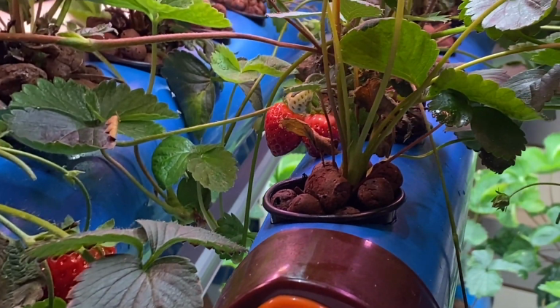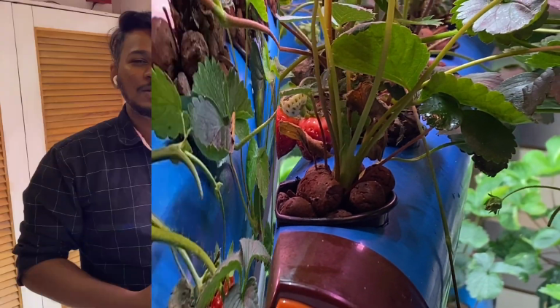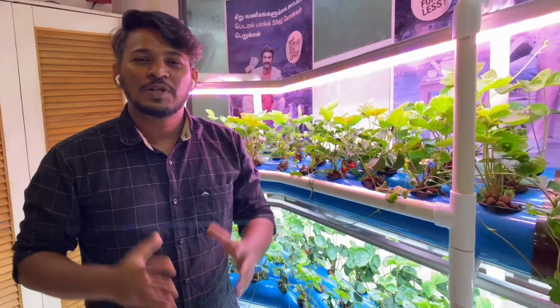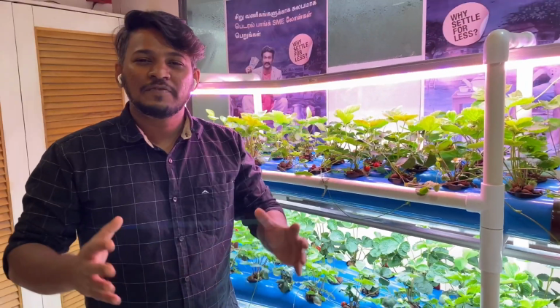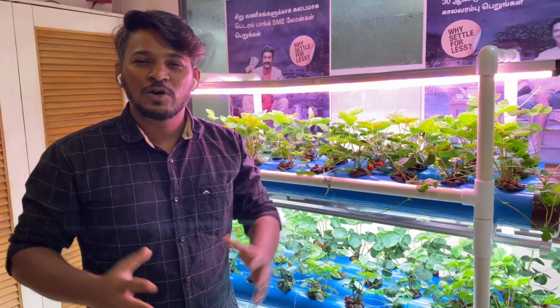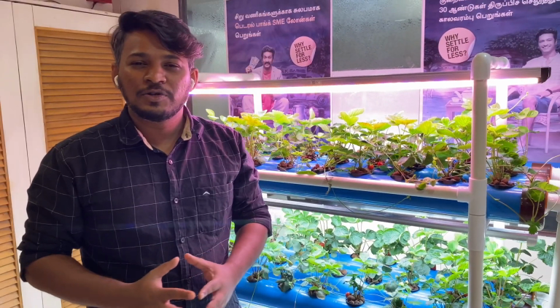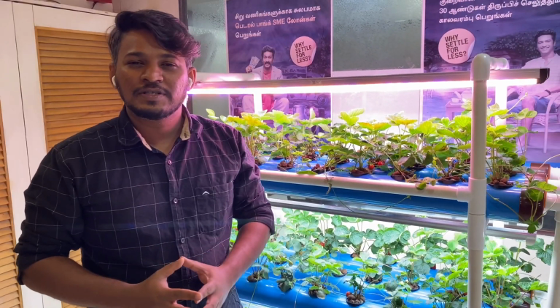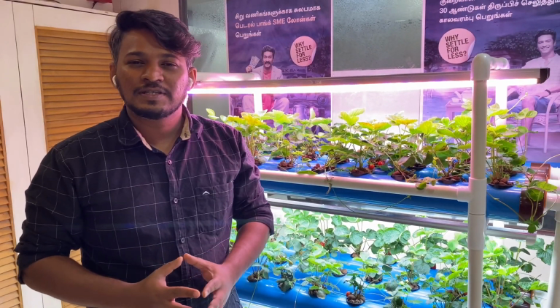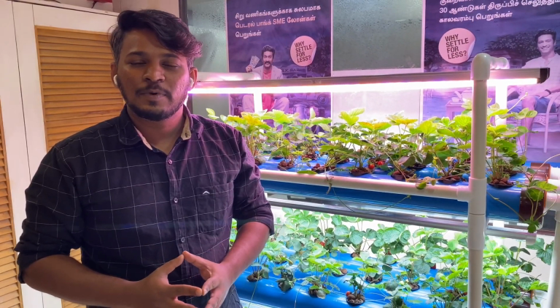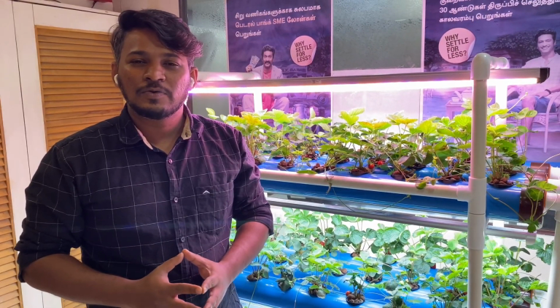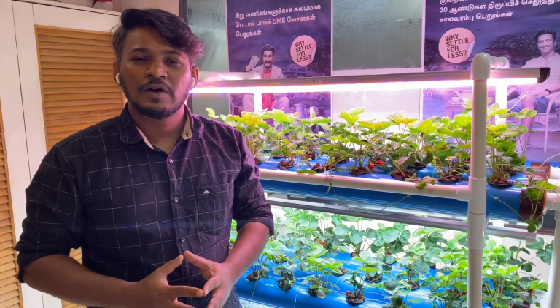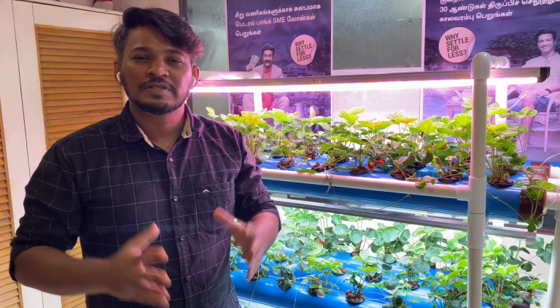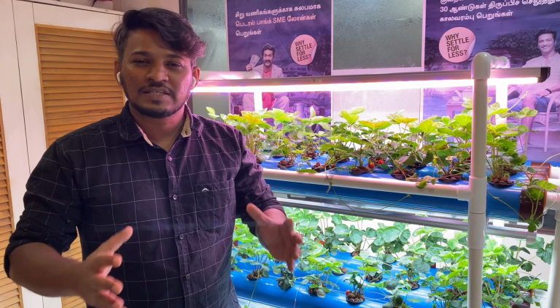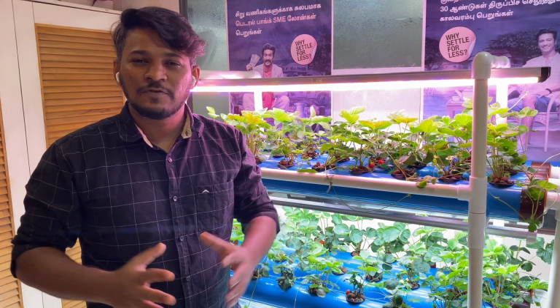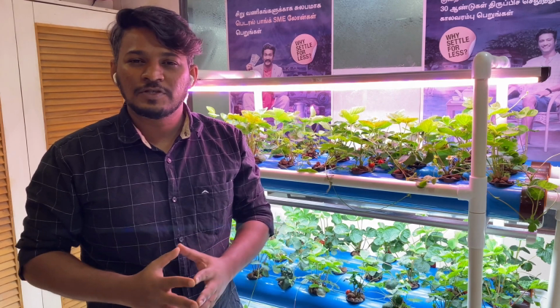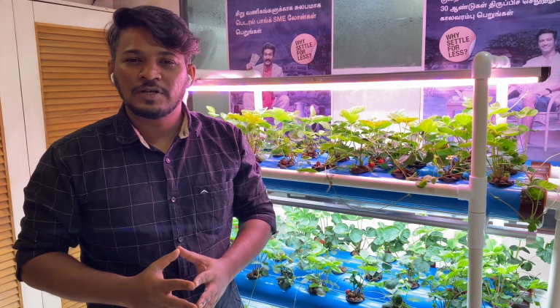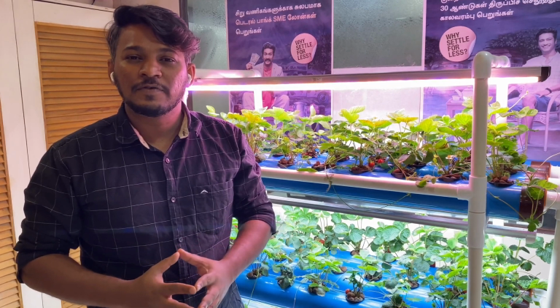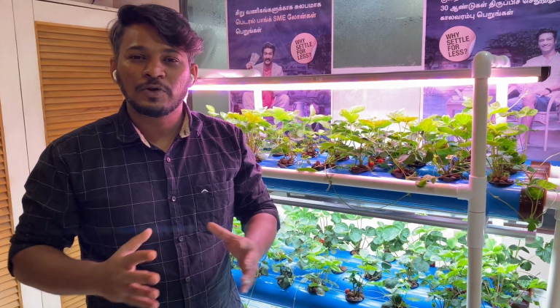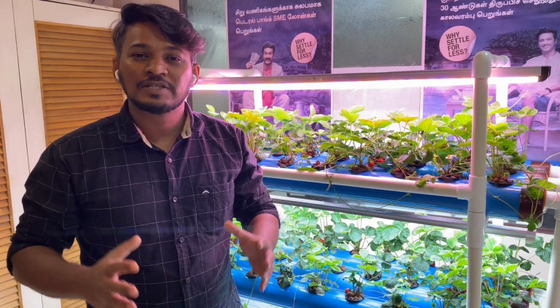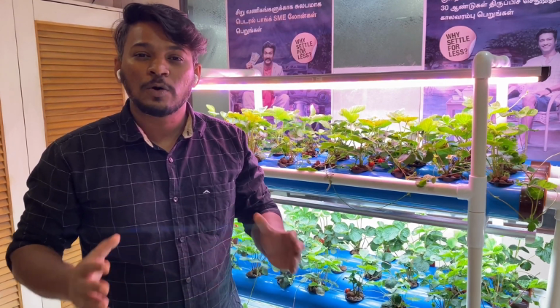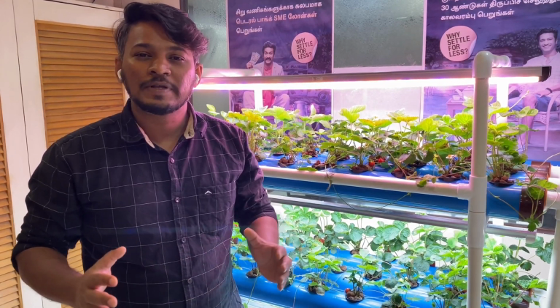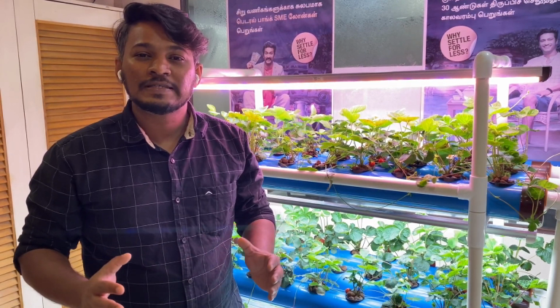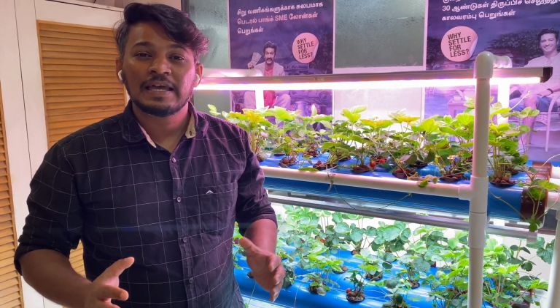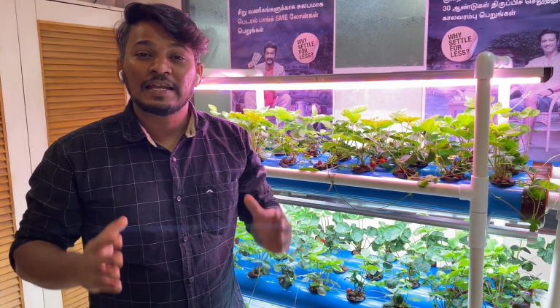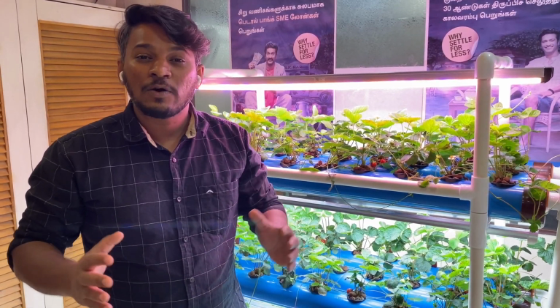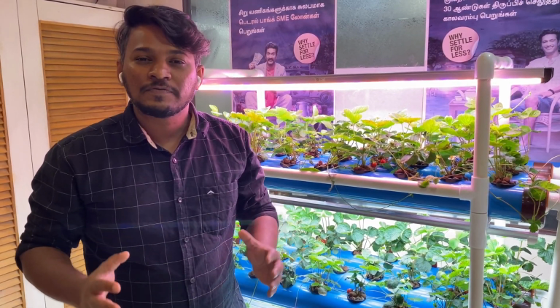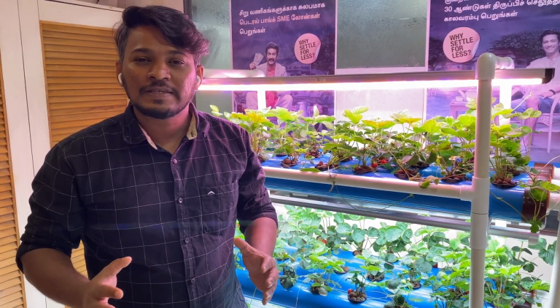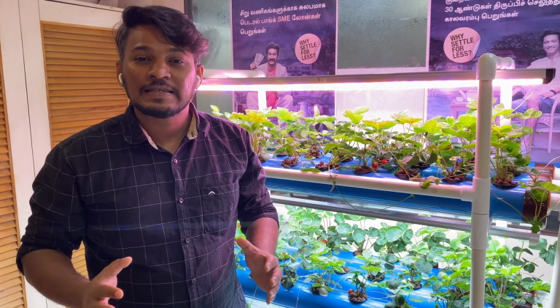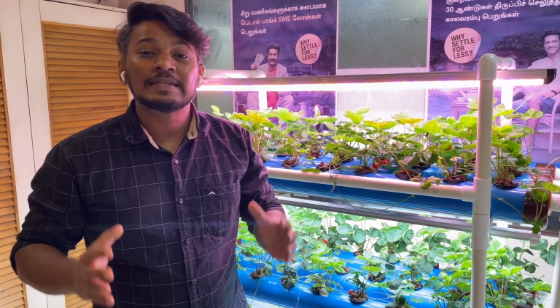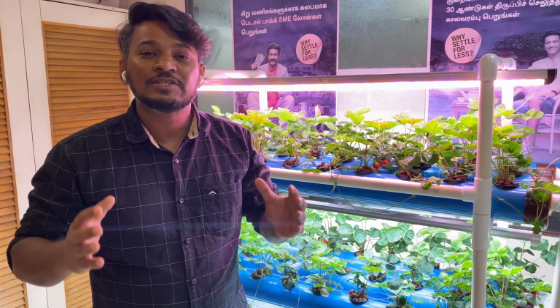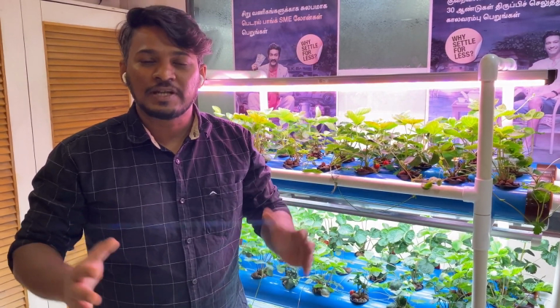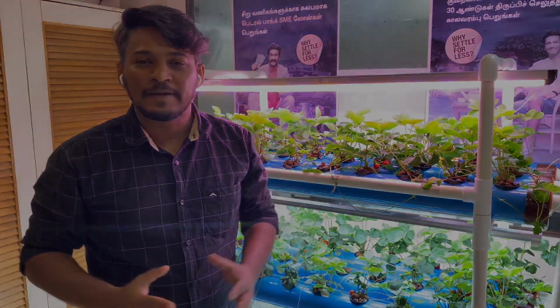Today we are going to discuss about our successful journey of growing strawberries in an office in Chennai.